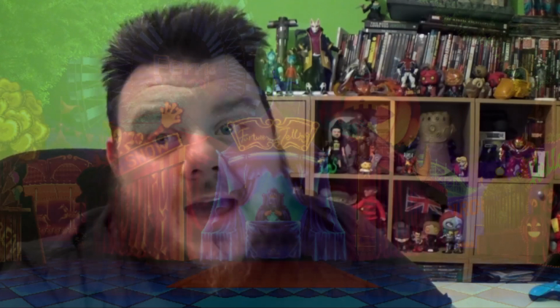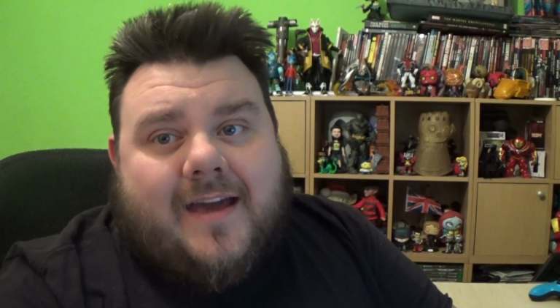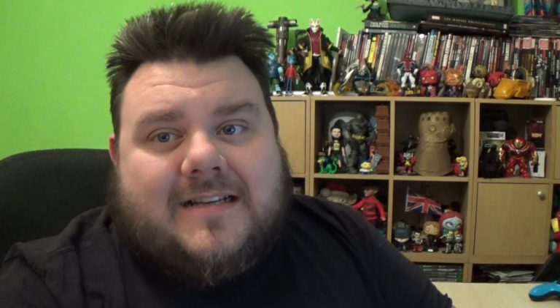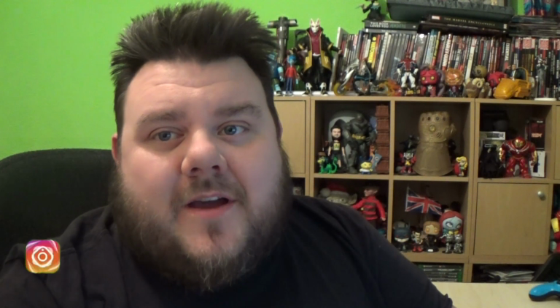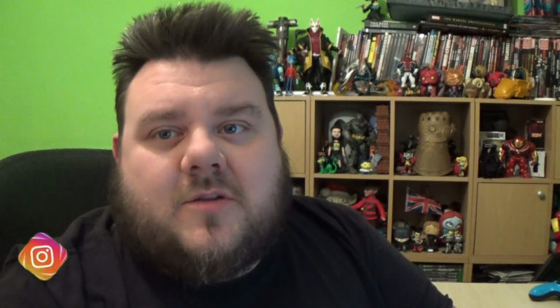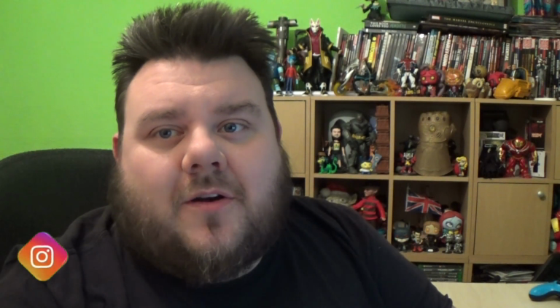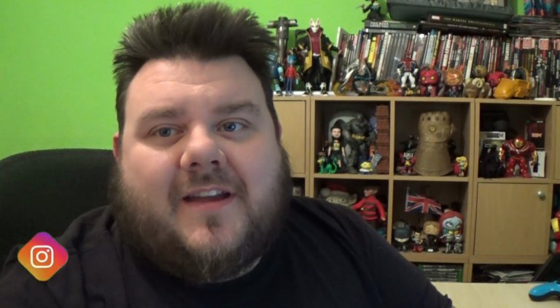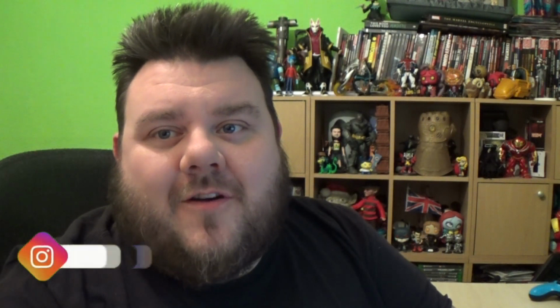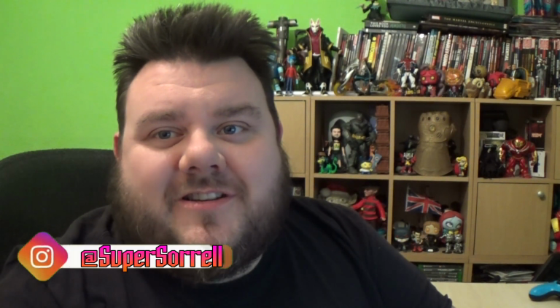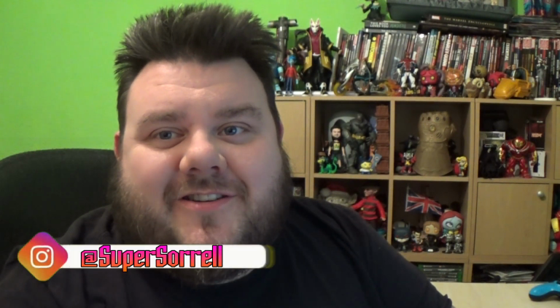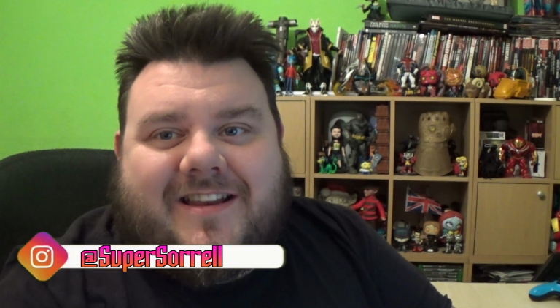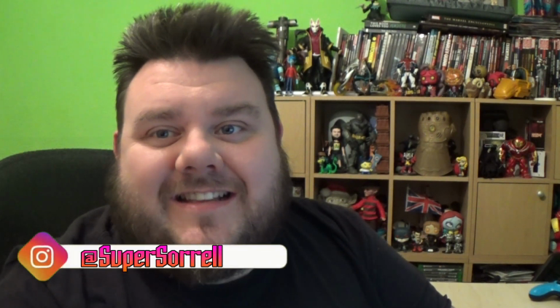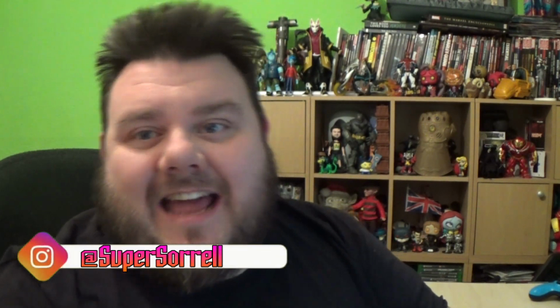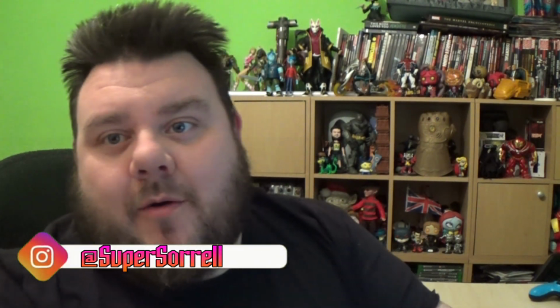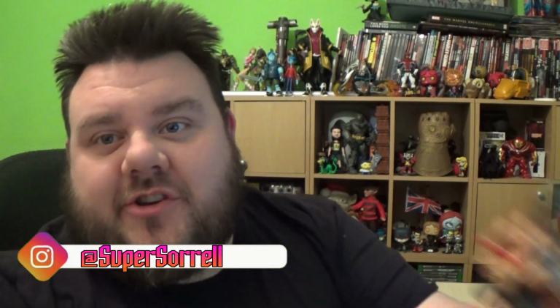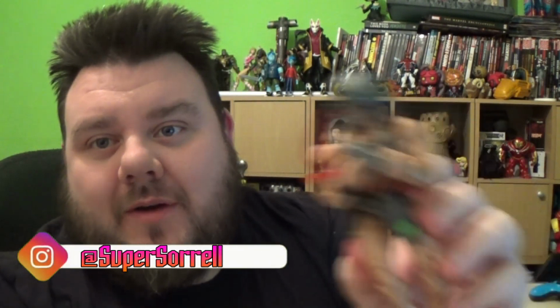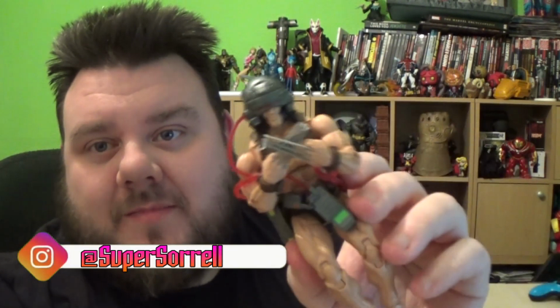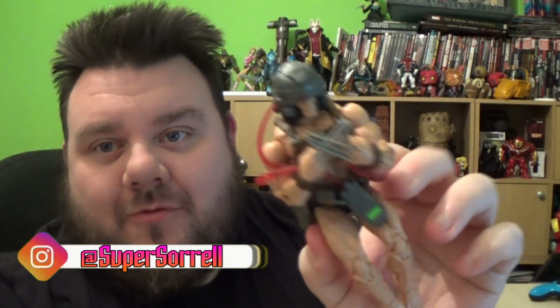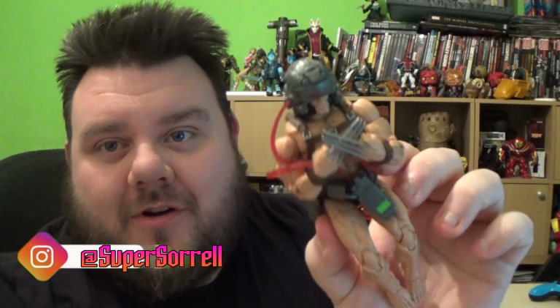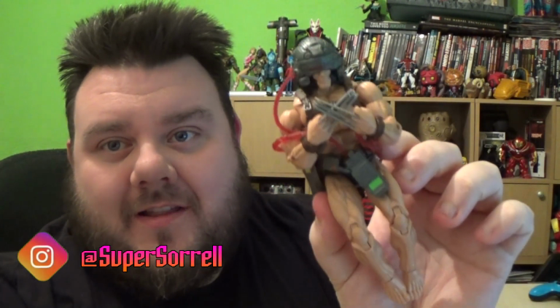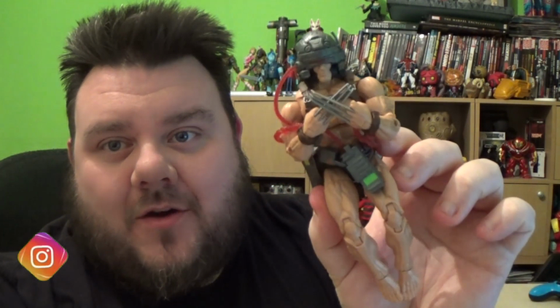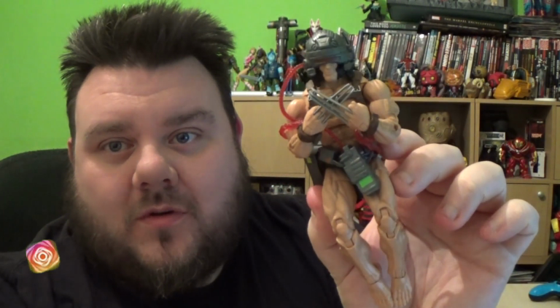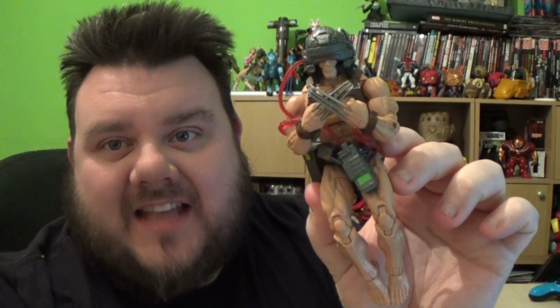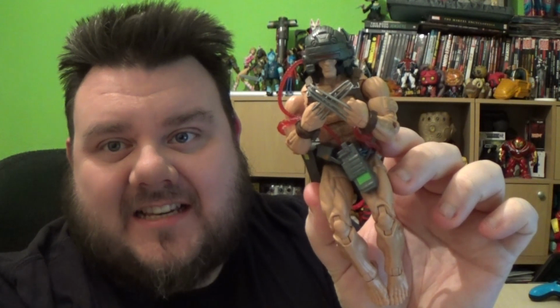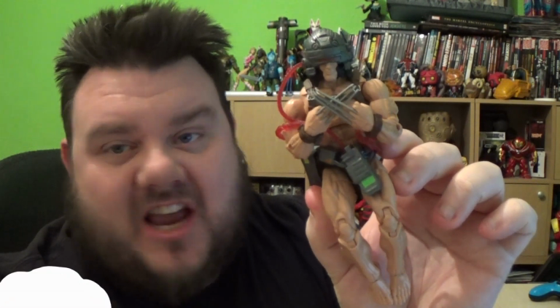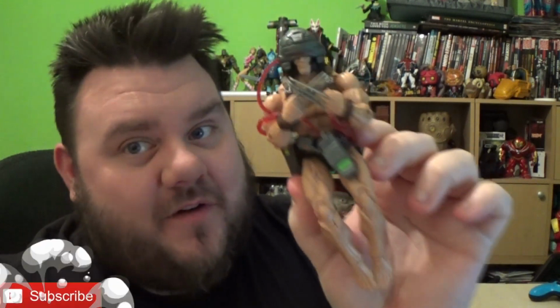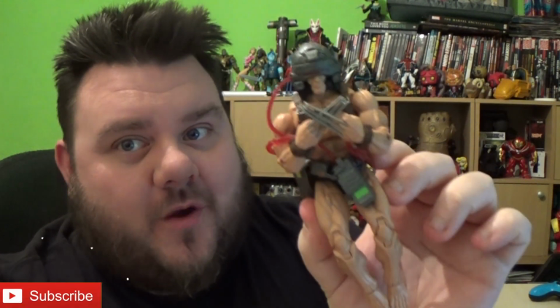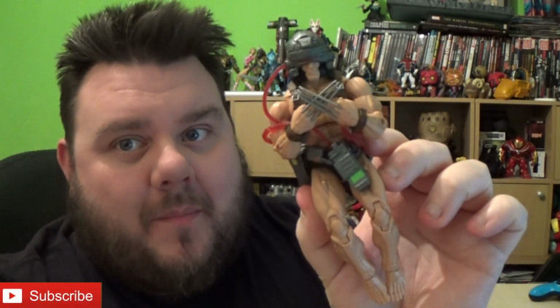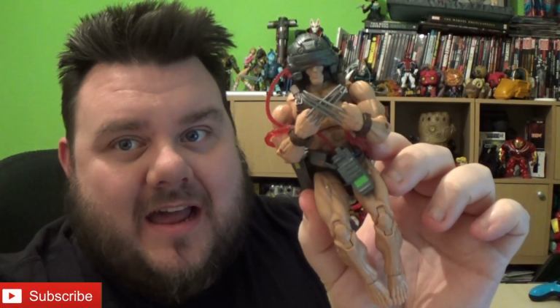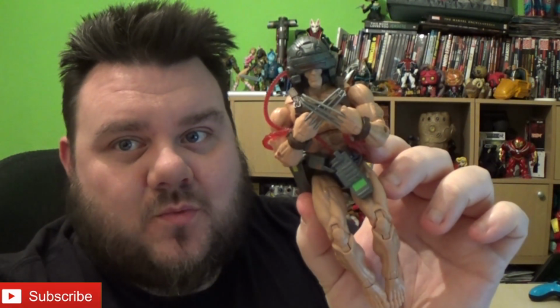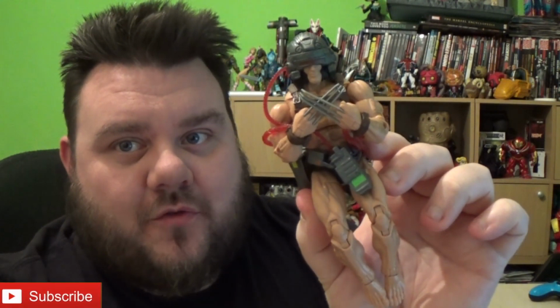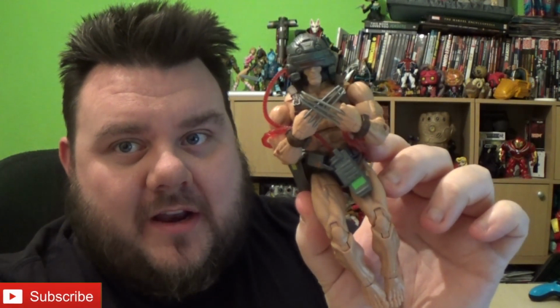Hey guys, it's me, your host SuperSorror. Thank you very much for tuning in, and today I want to show you how to make a really cool stasis chamber for your Weapon X Wolverine.